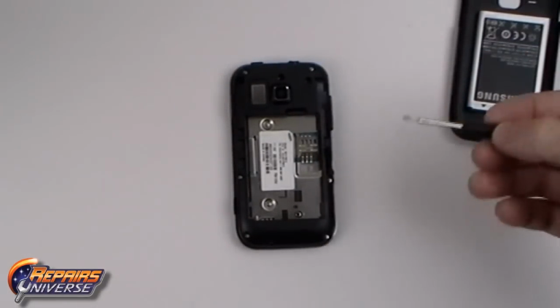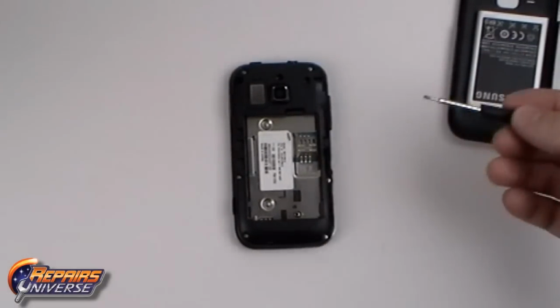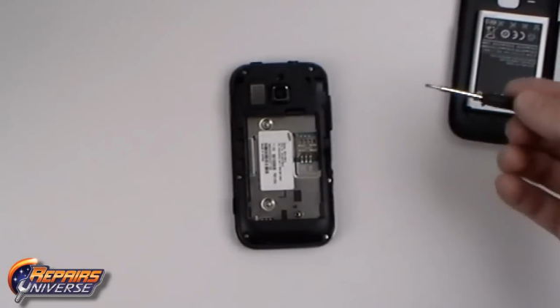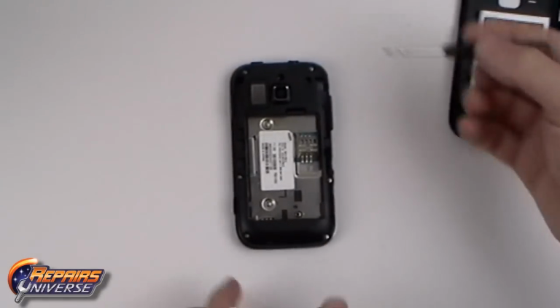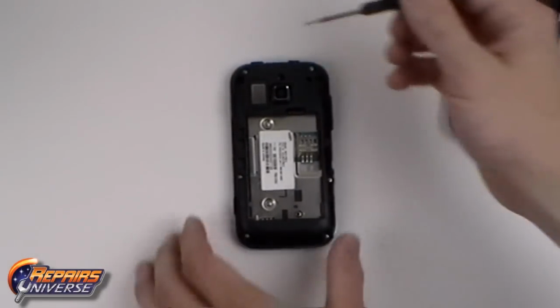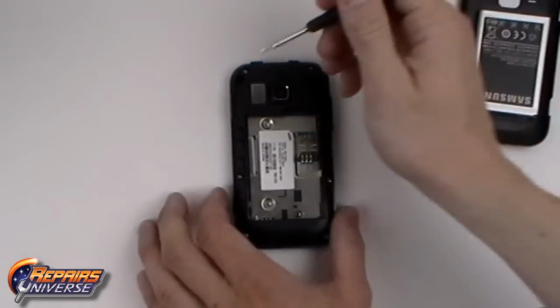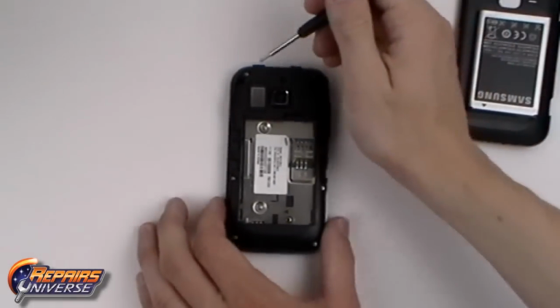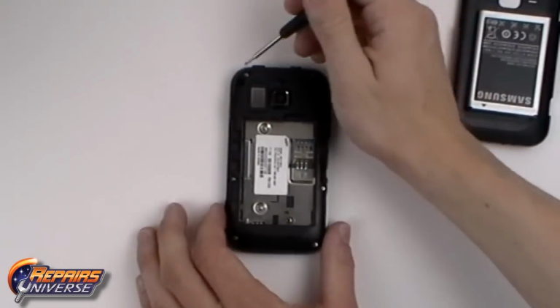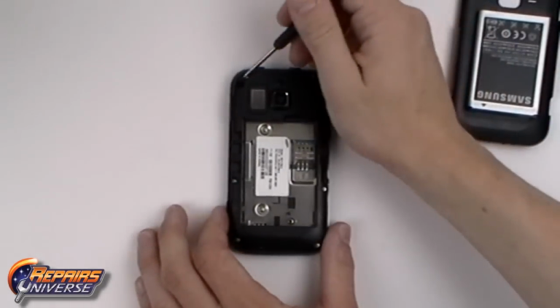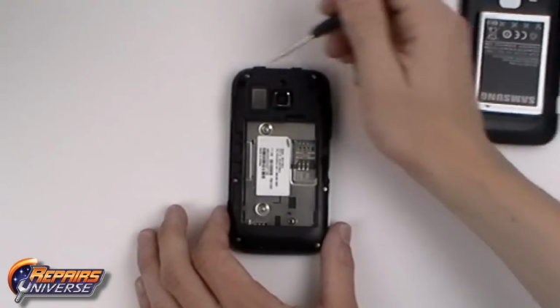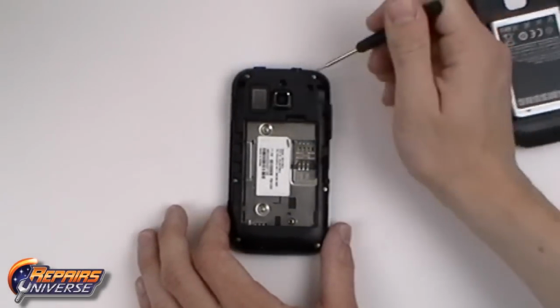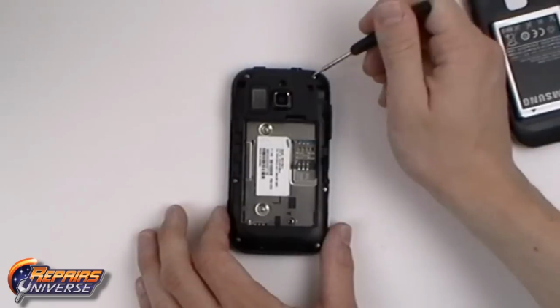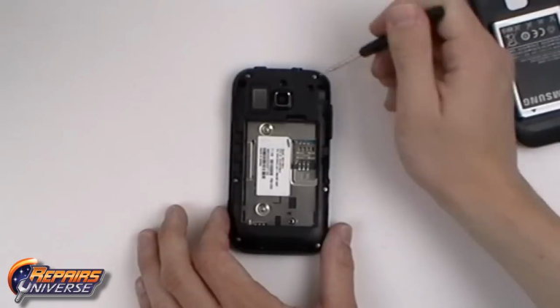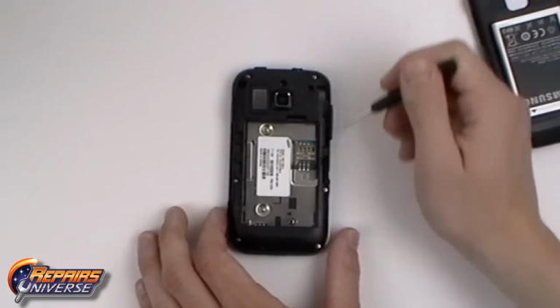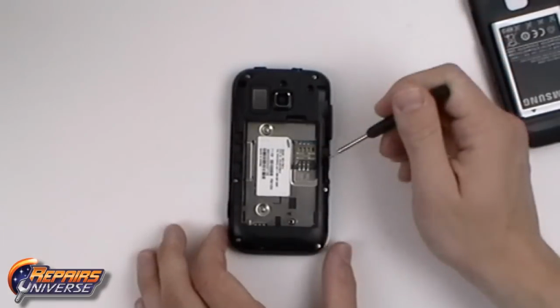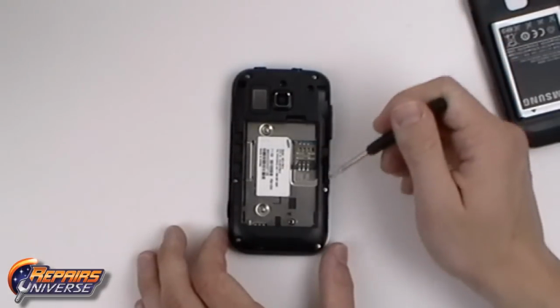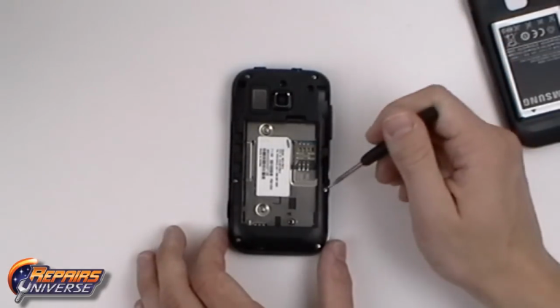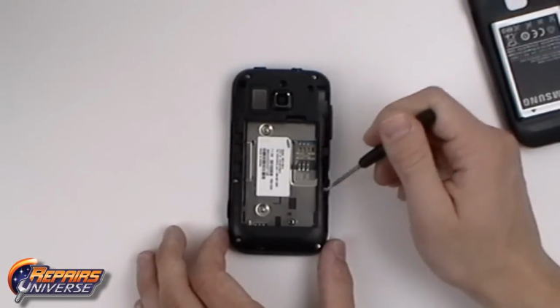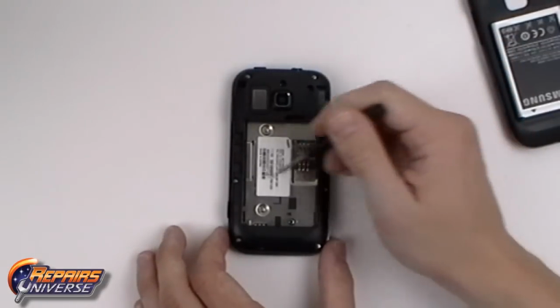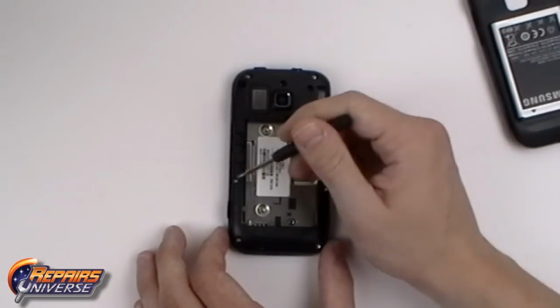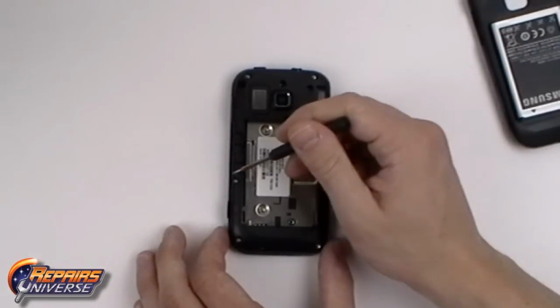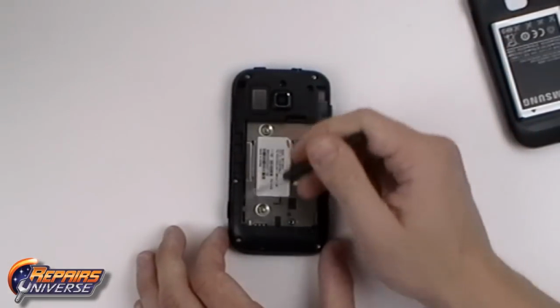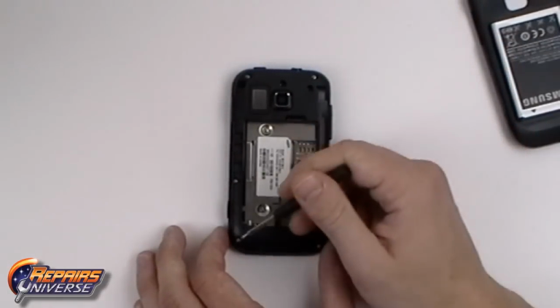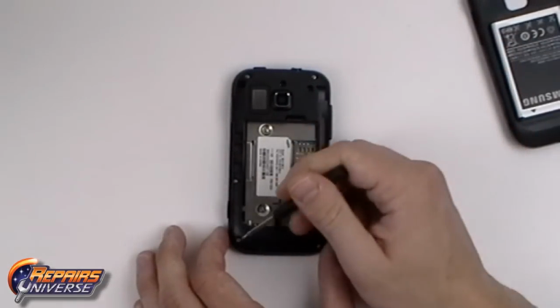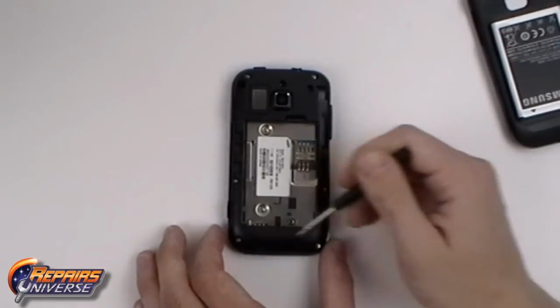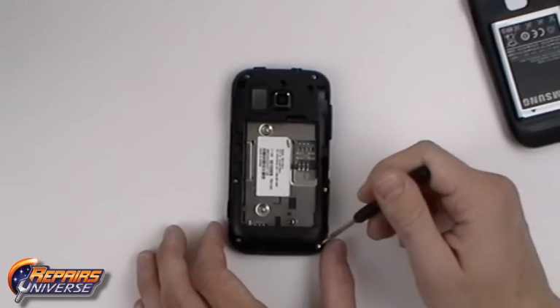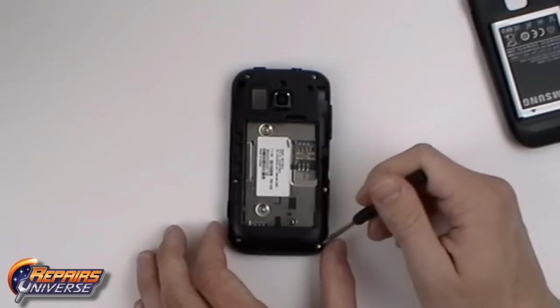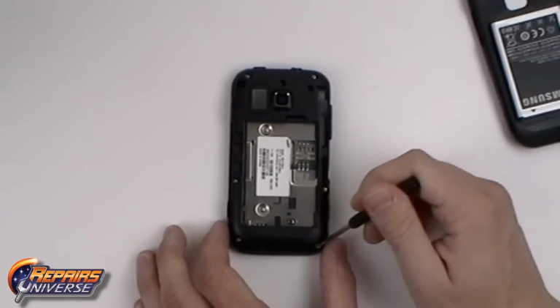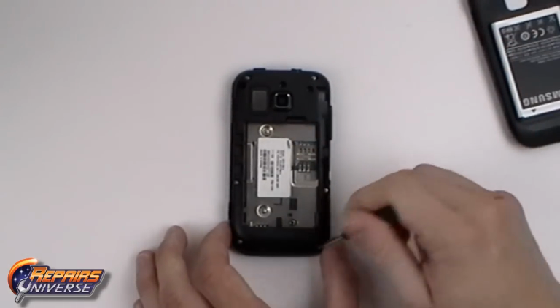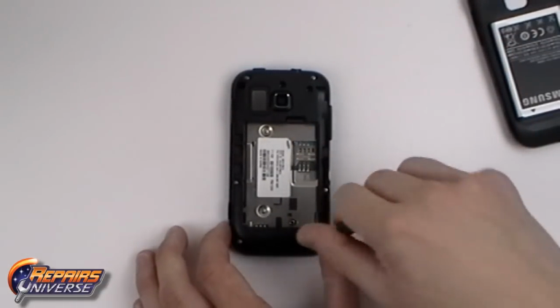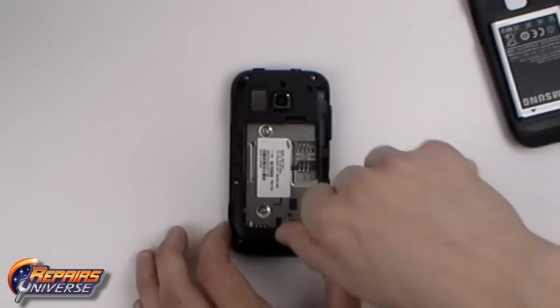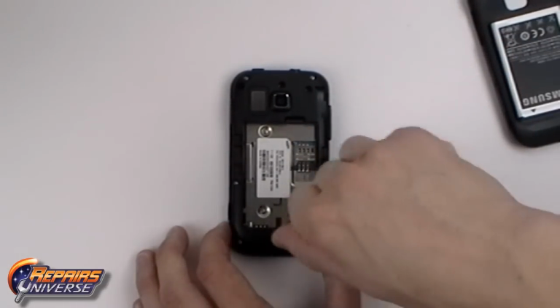Now using a small Phillips screwdriver we are going to remove the six small Phillips screws as shown in the video.